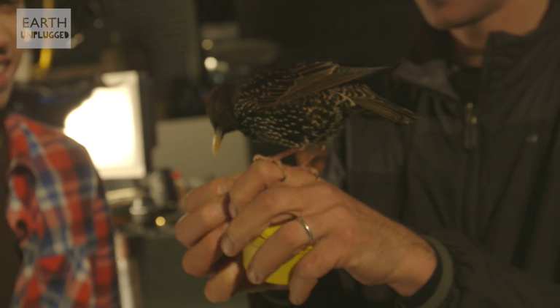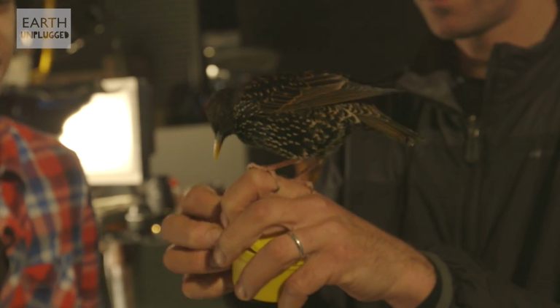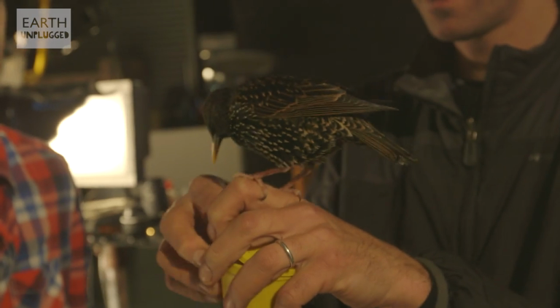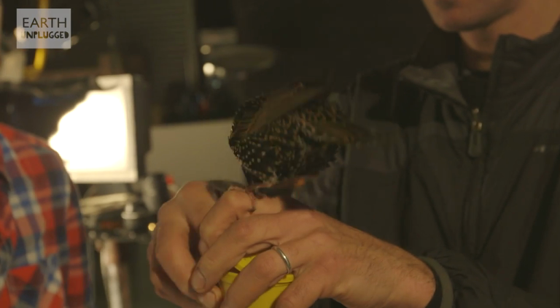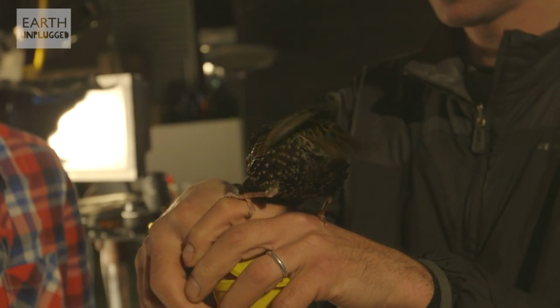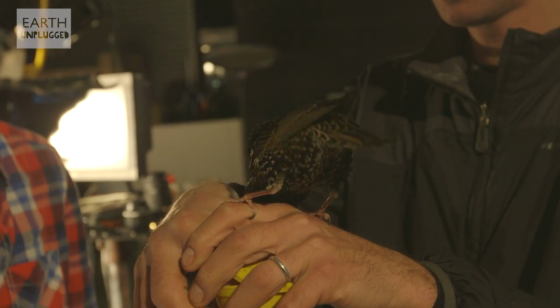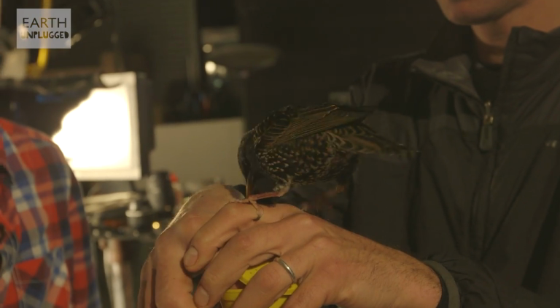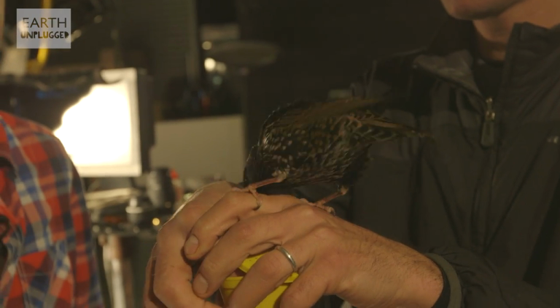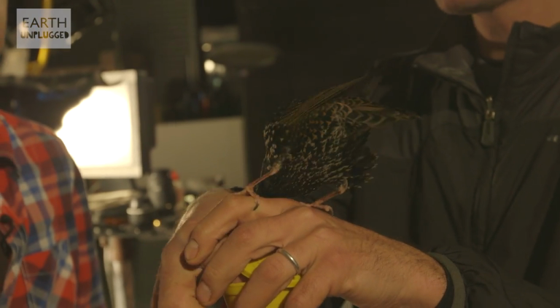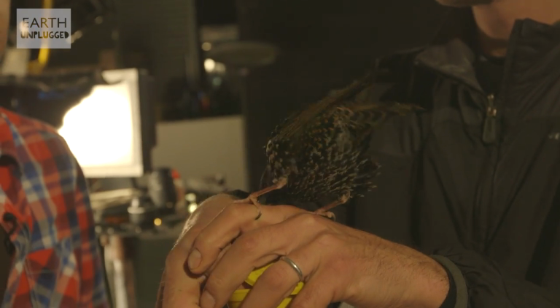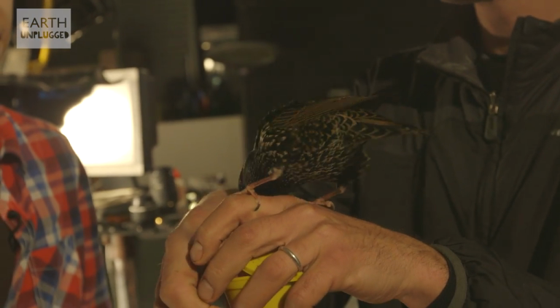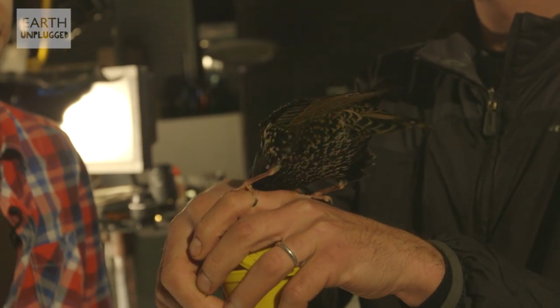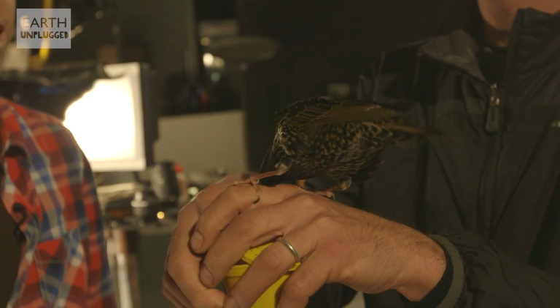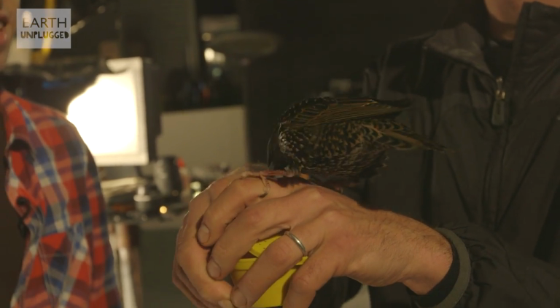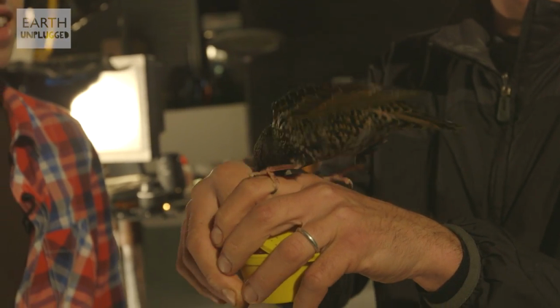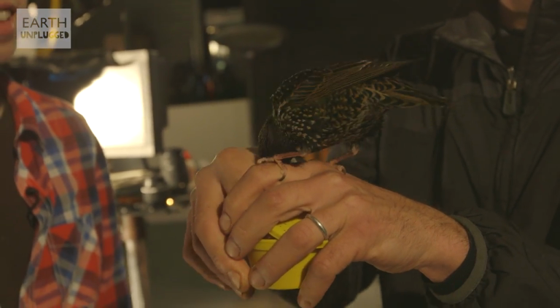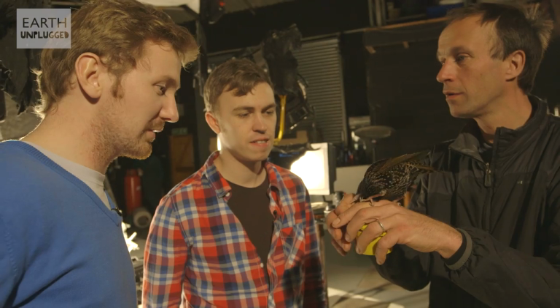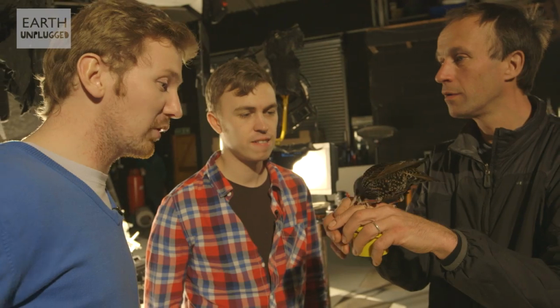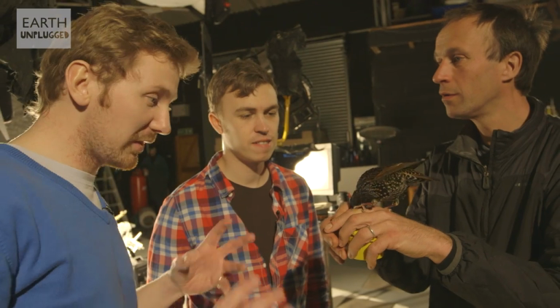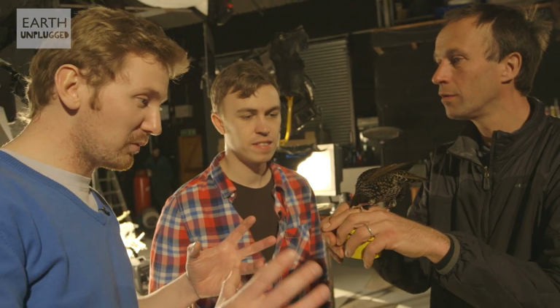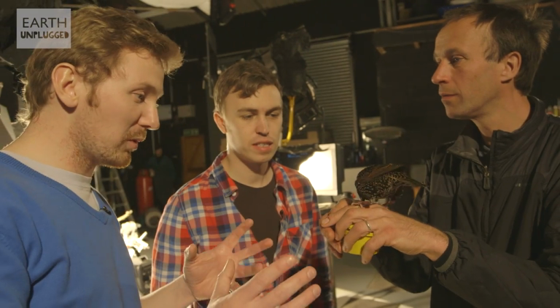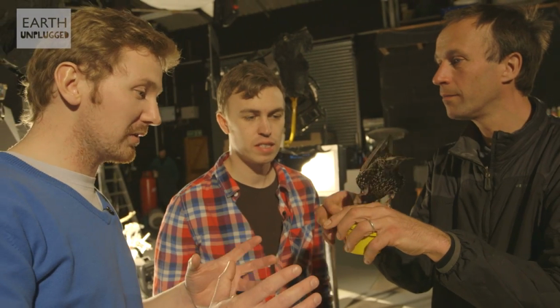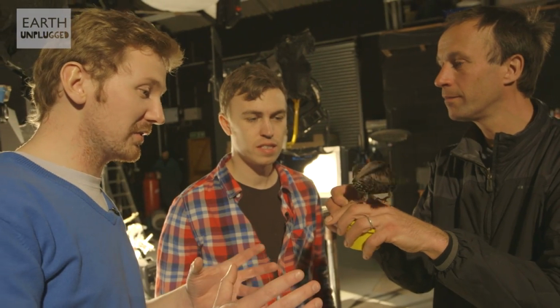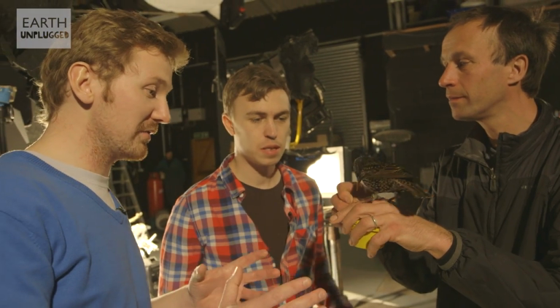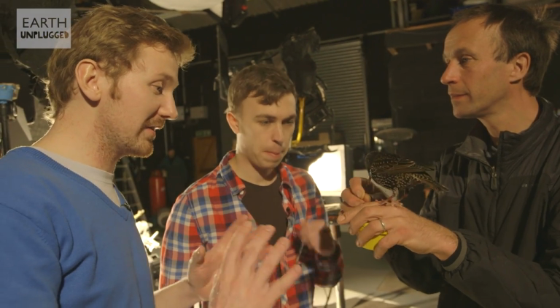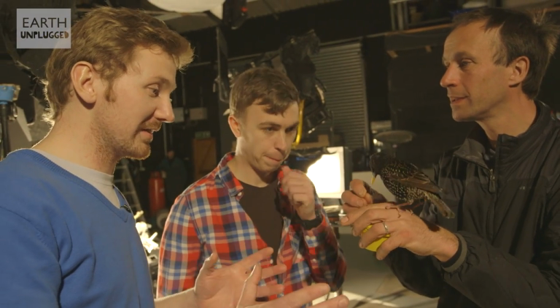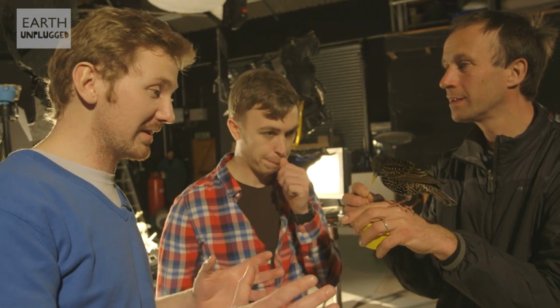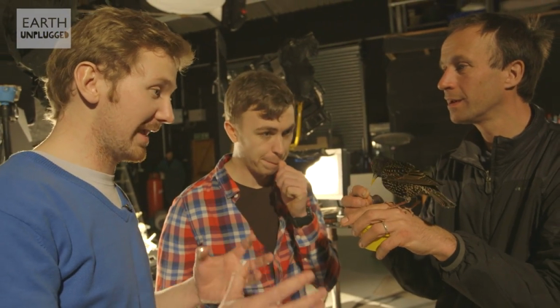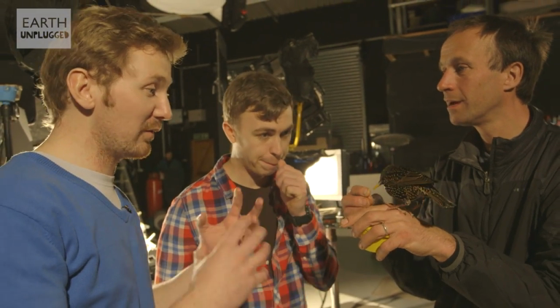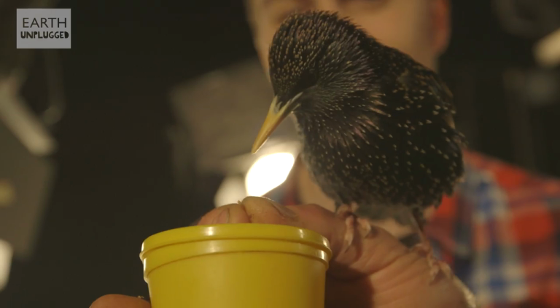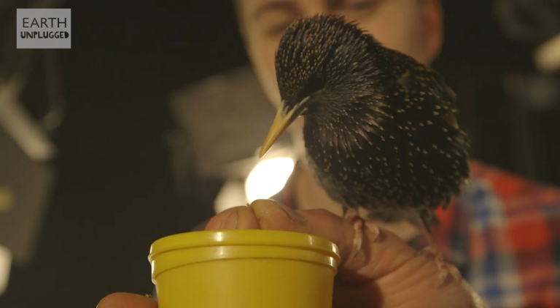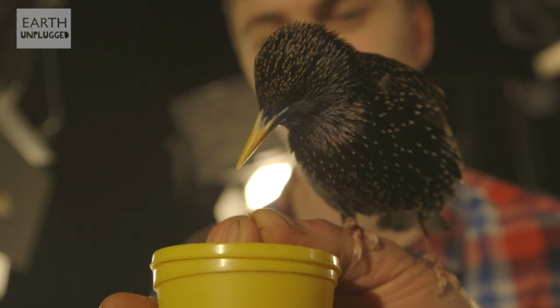So this is one of my favourite birds, the European Starling. So Lloyd, I think what we want to sort of investigate today is how they bathe.